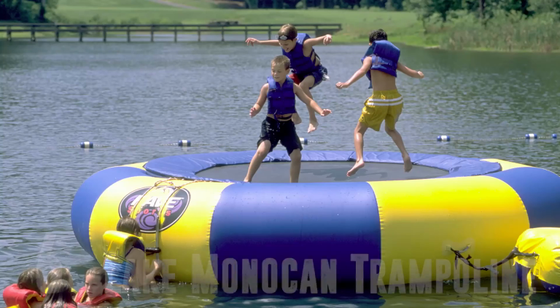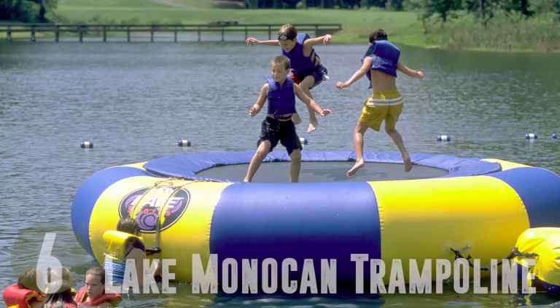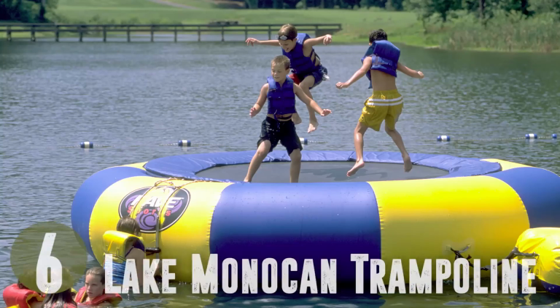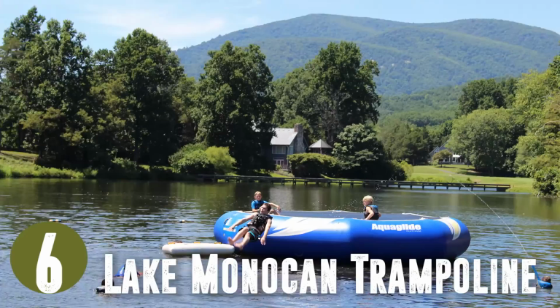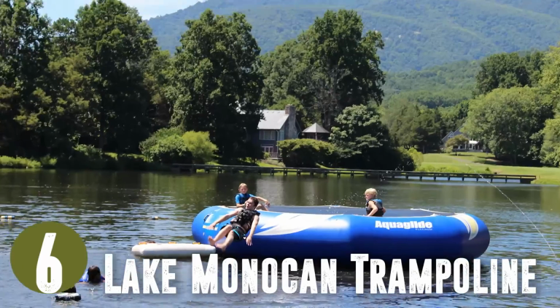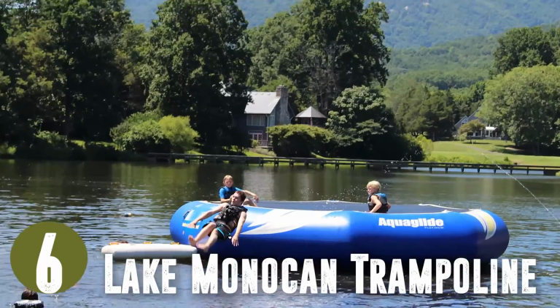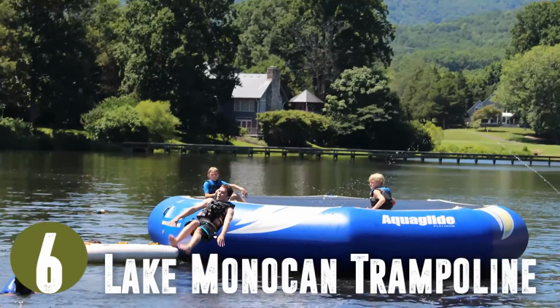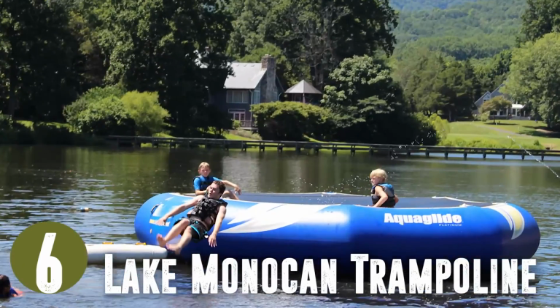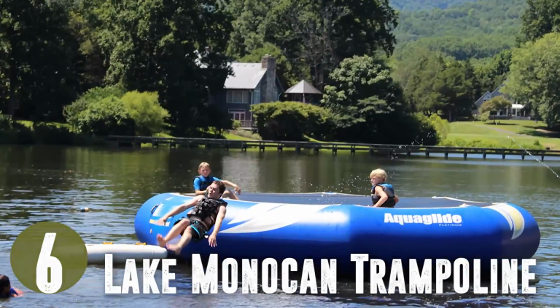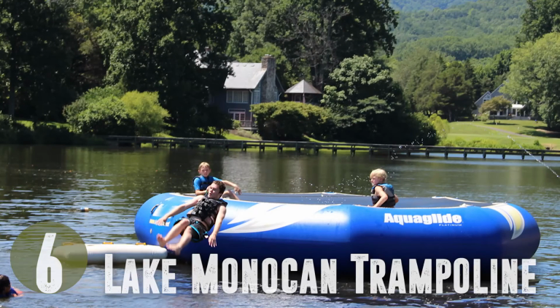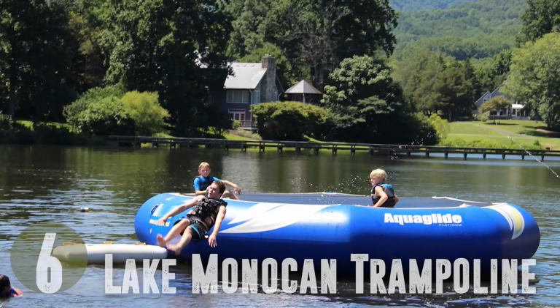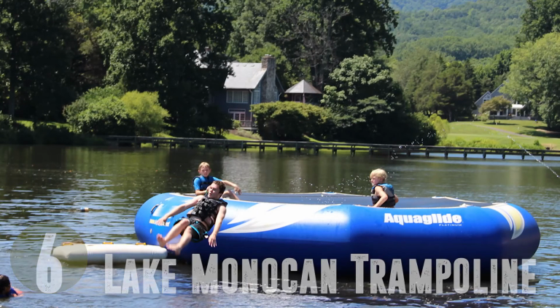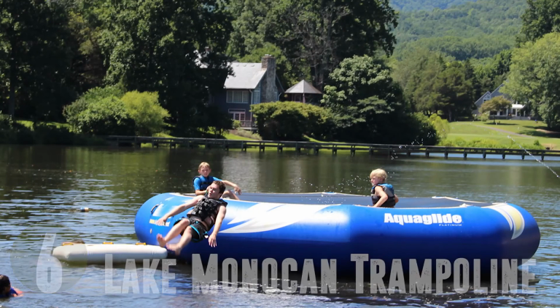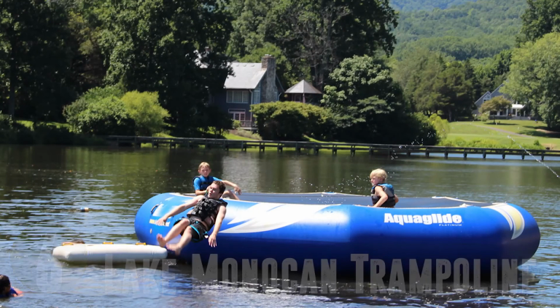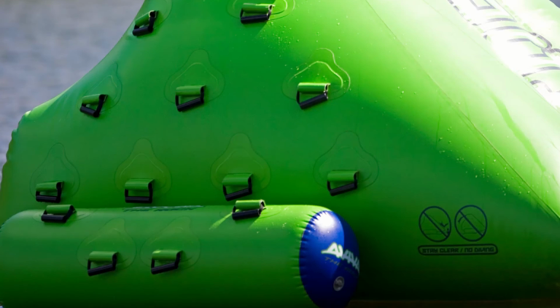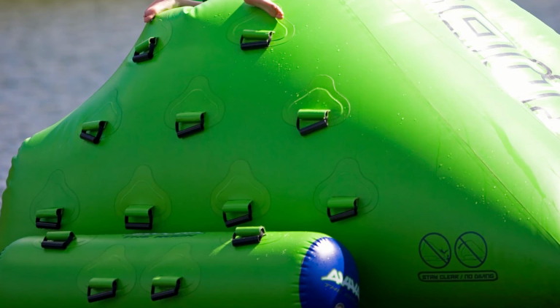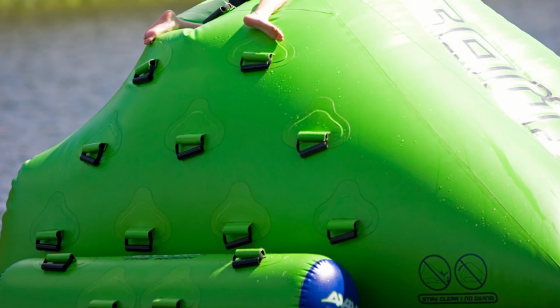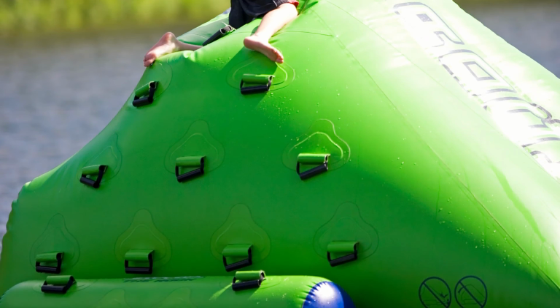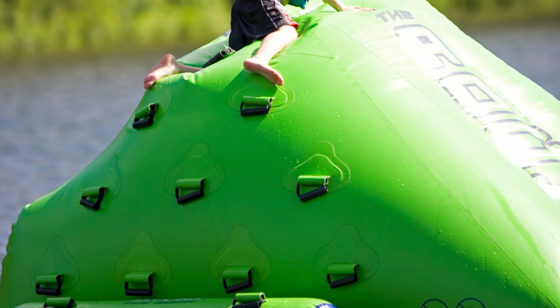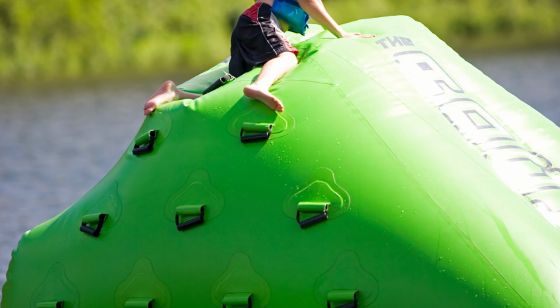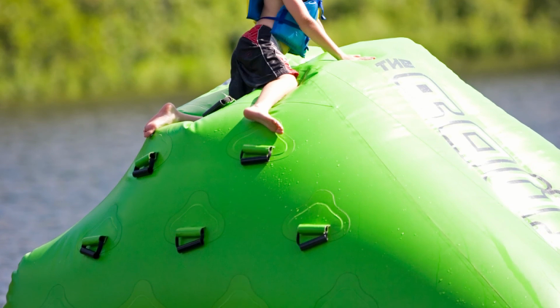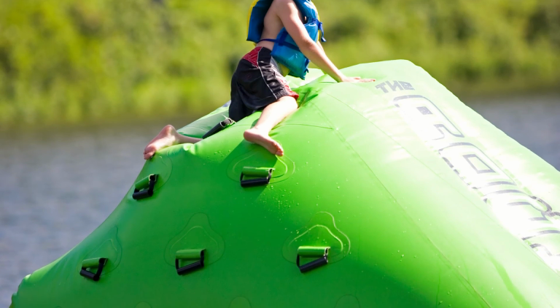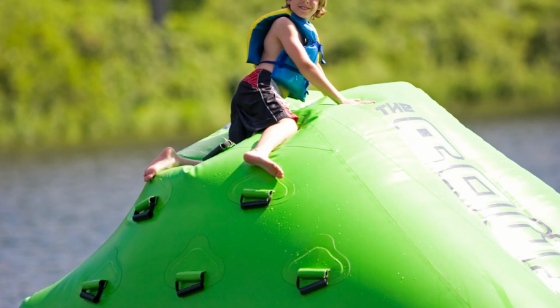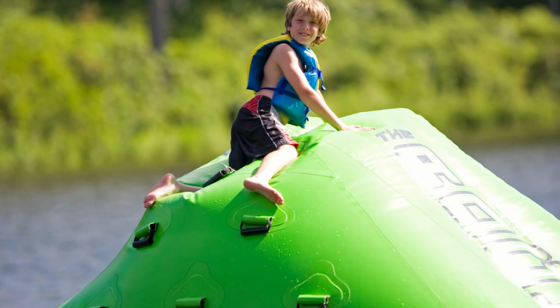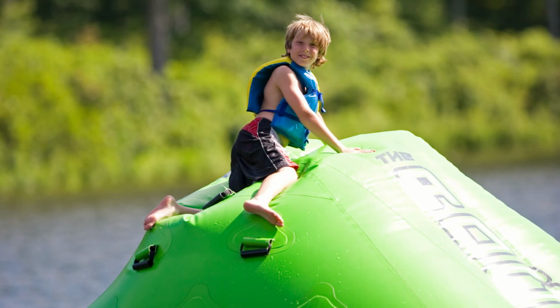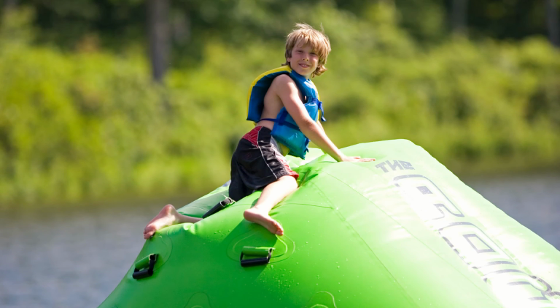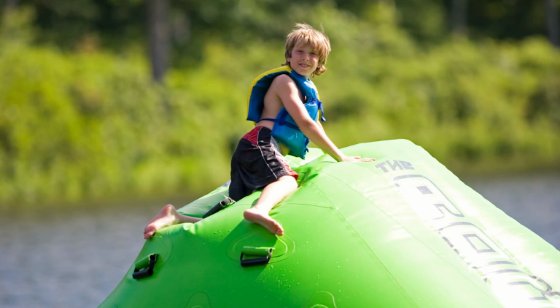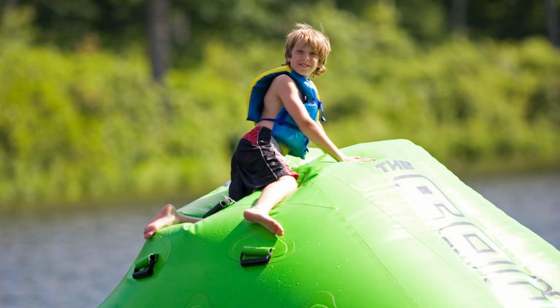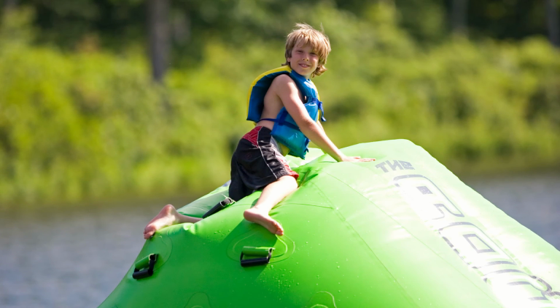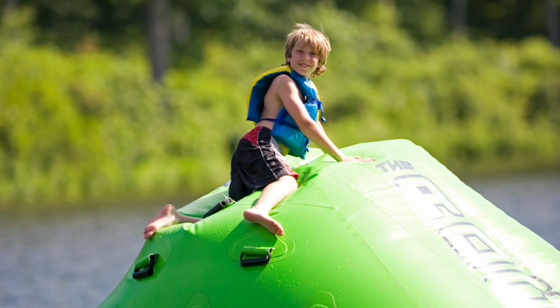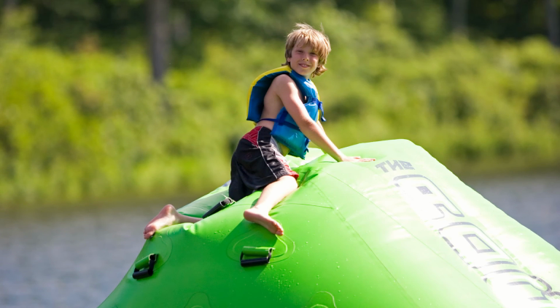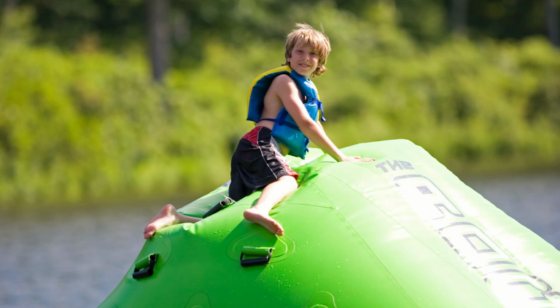Number six: the Lake Monaghan Trampoline. Don't forget to try climbing the iceberg — it's harder than you'd imagine.